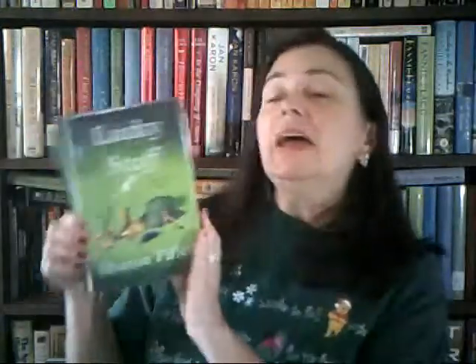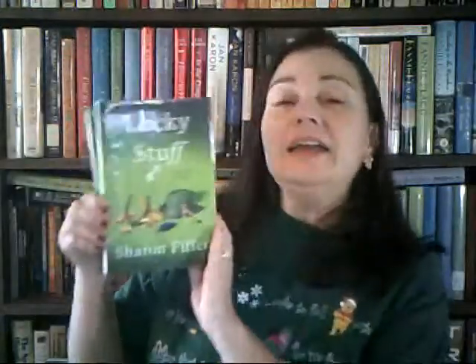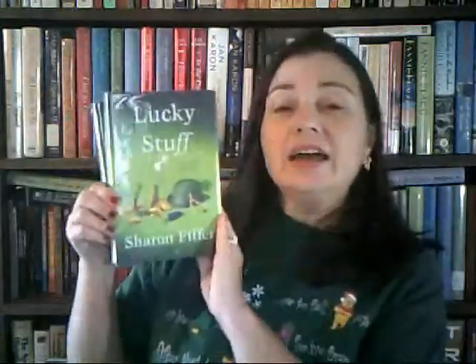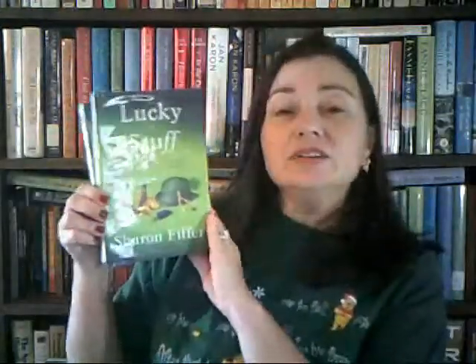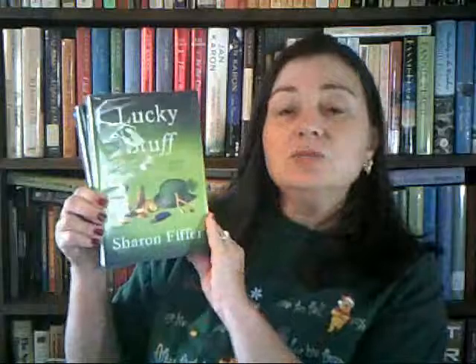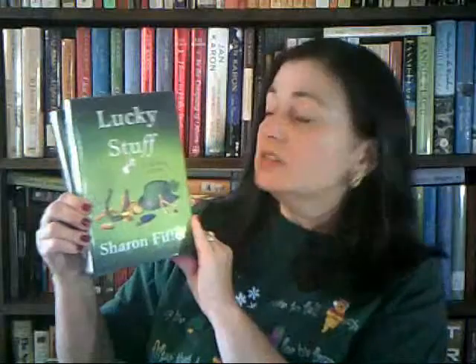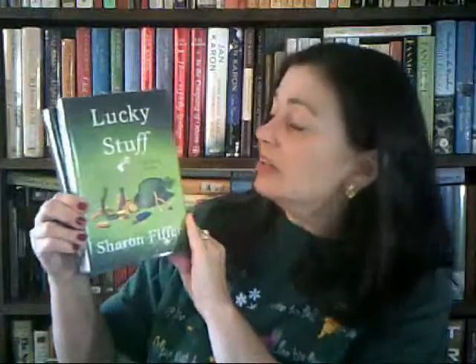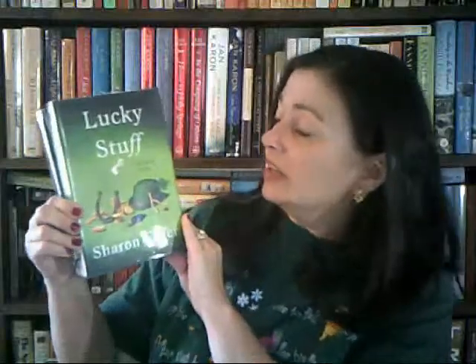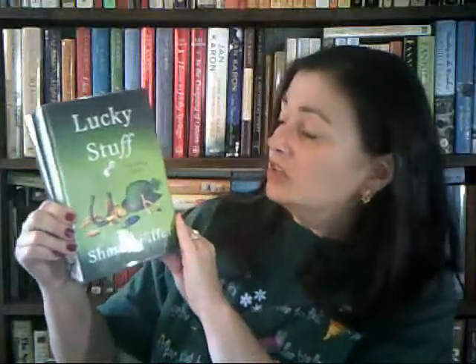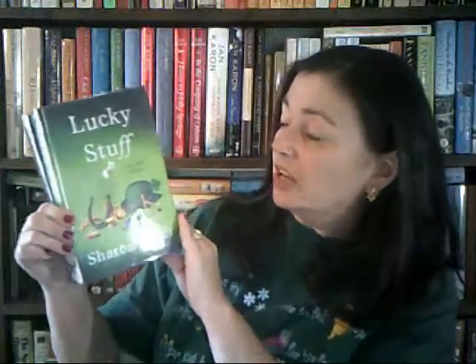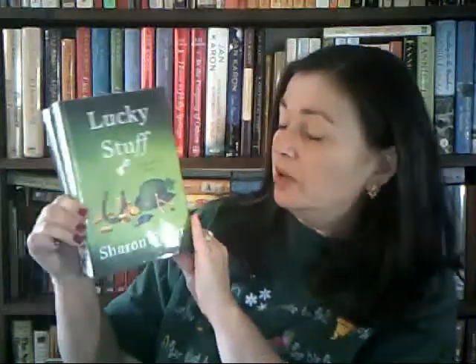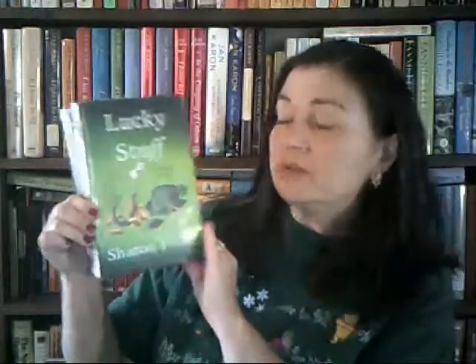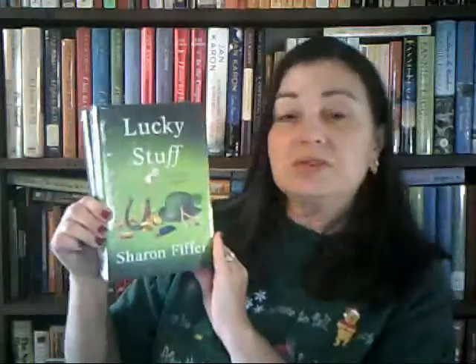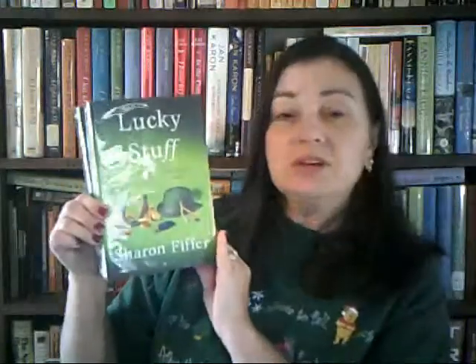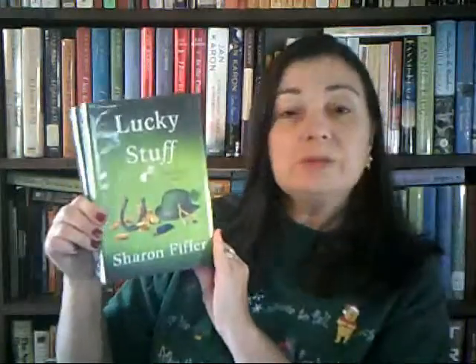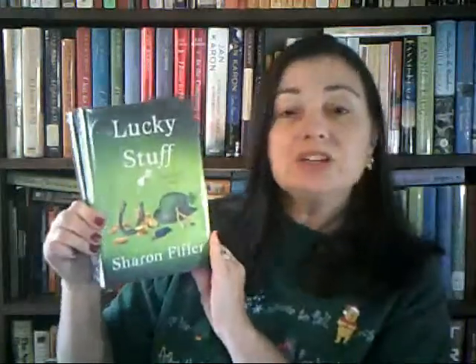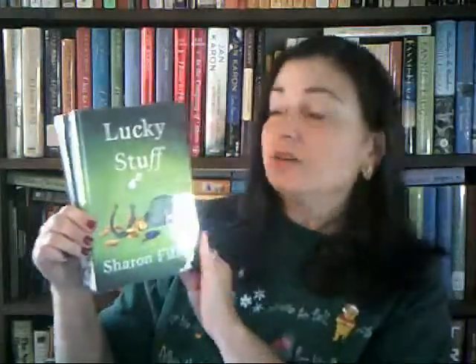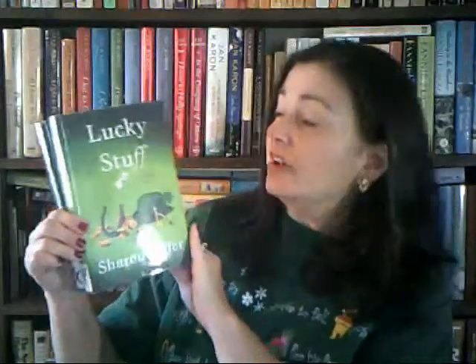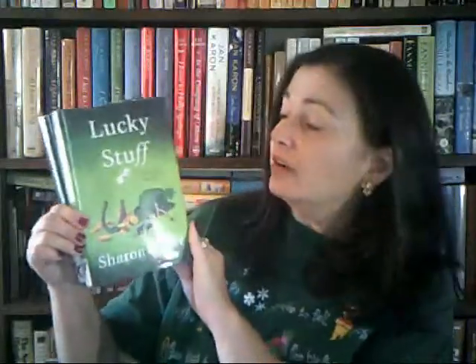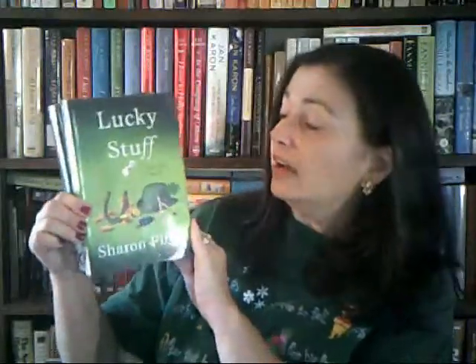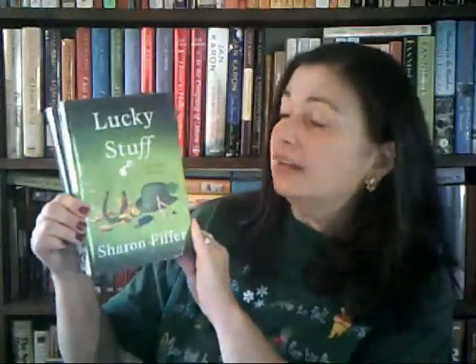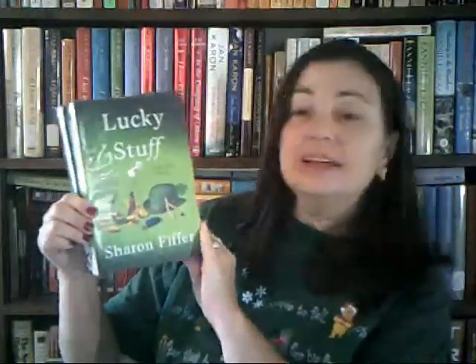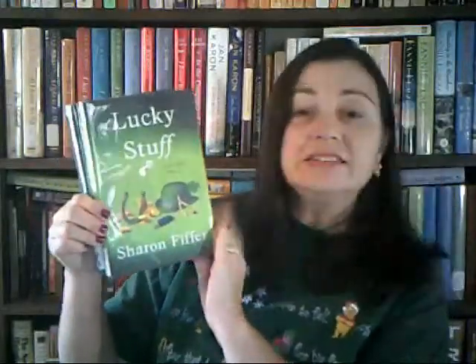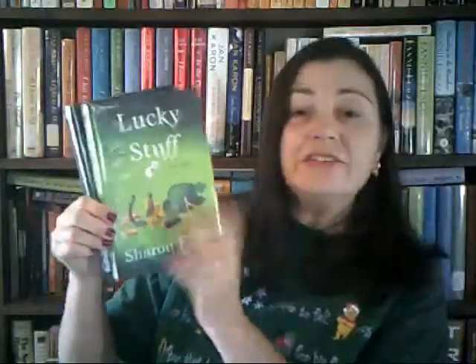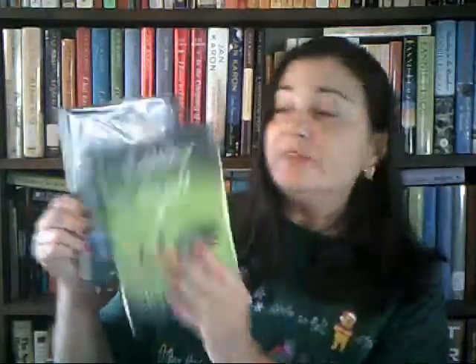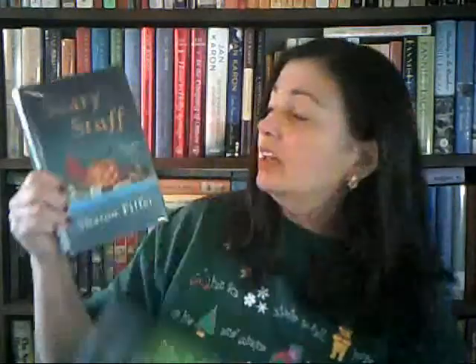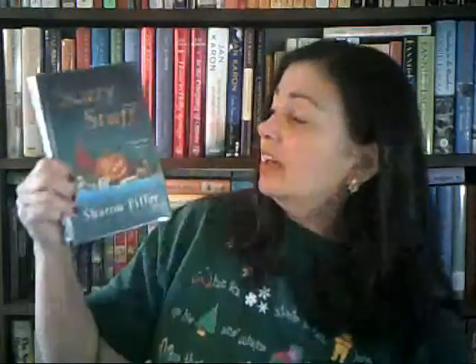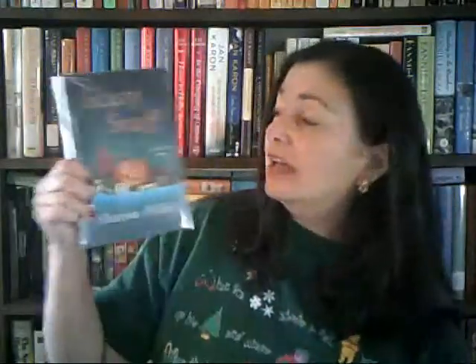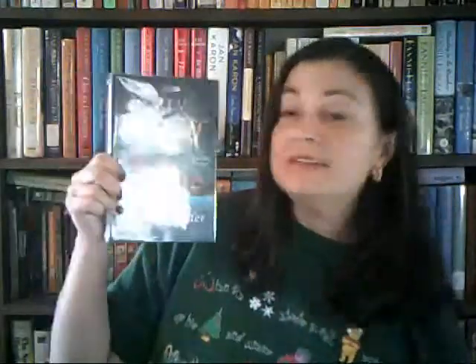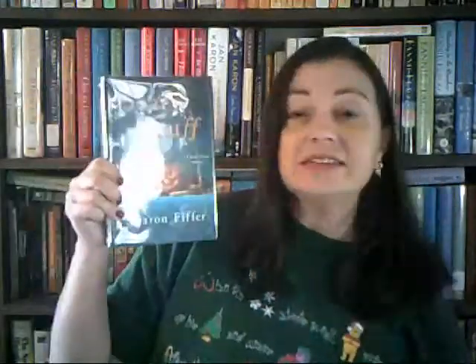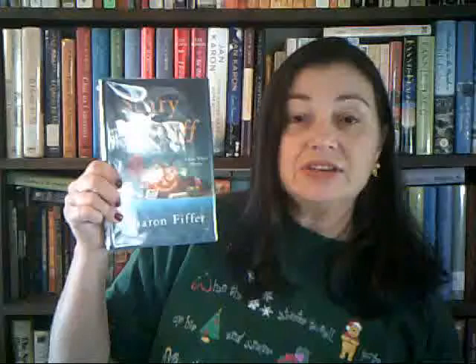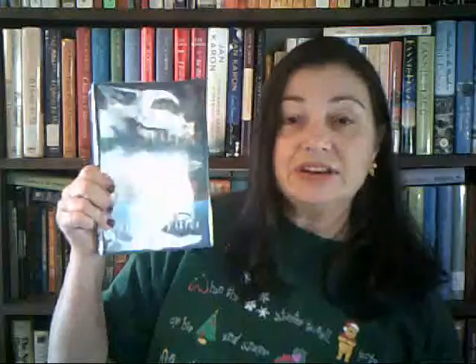And I got two books in the Jane Wheel Mystery Series by Sharon Pfeiffer — Lucky Stuff and Scary Stuff.